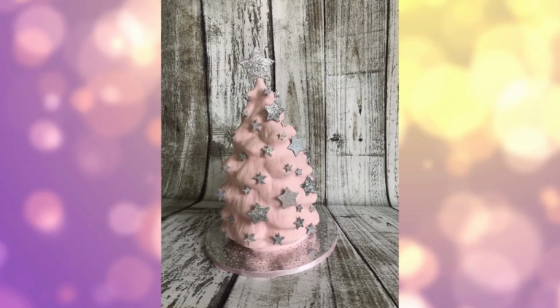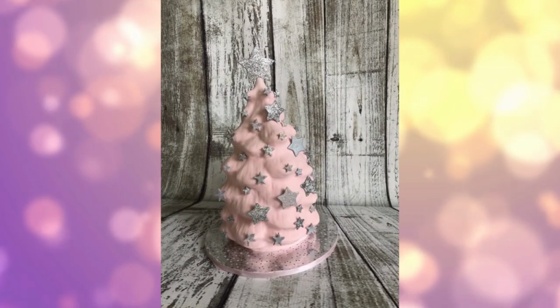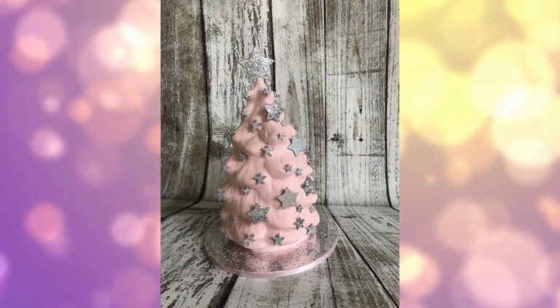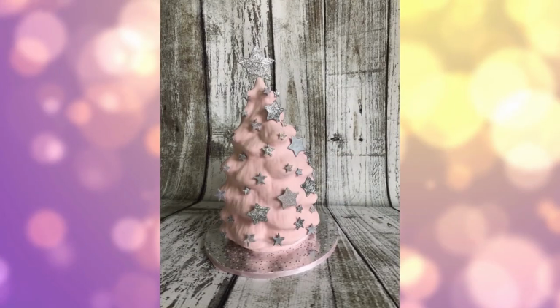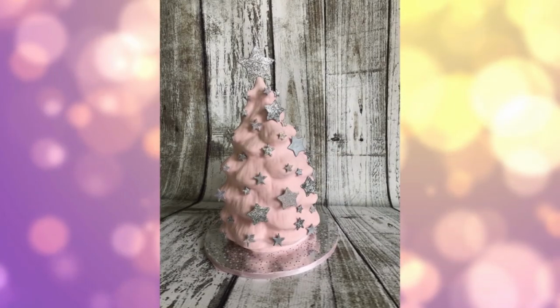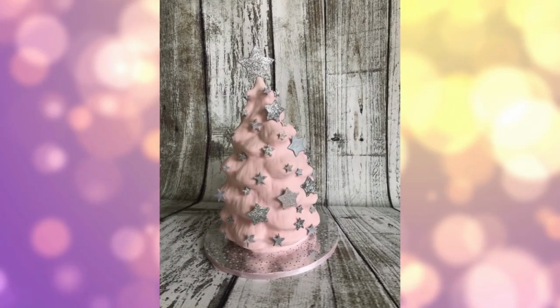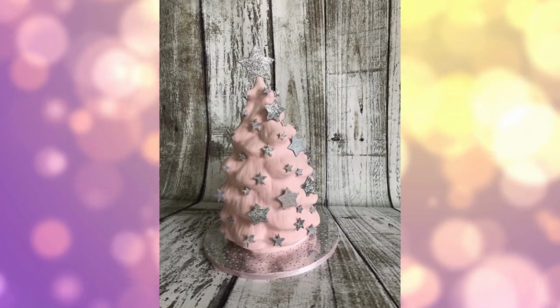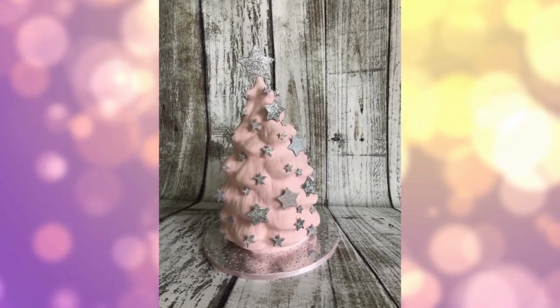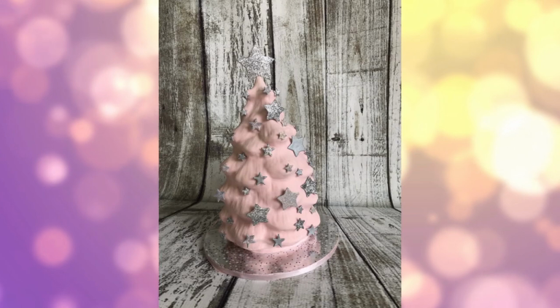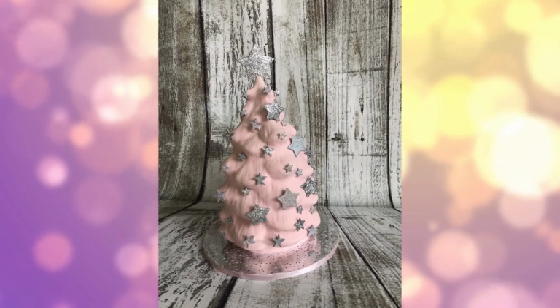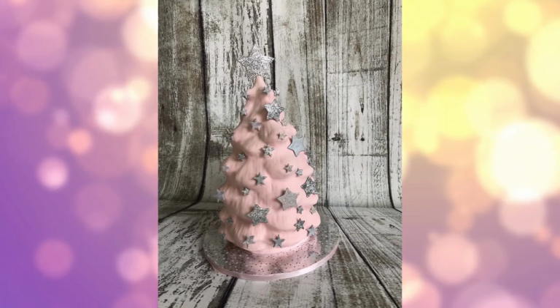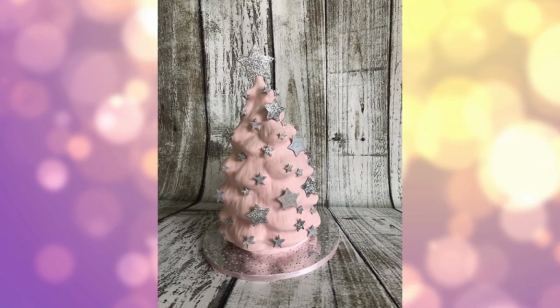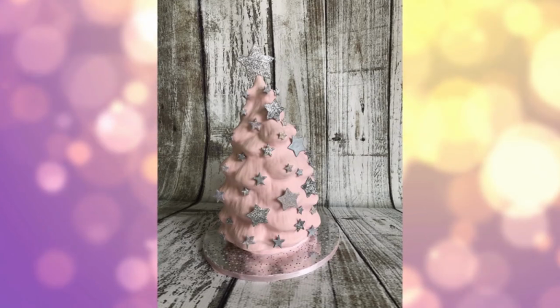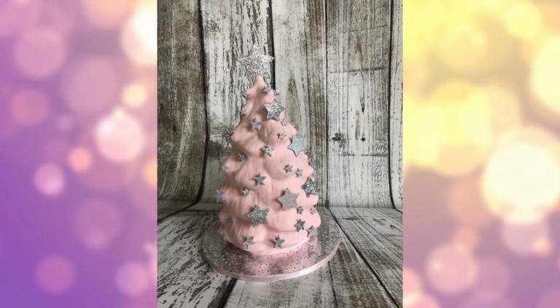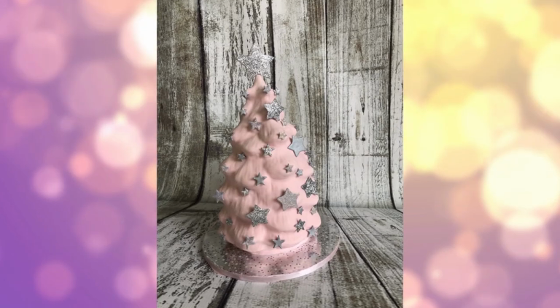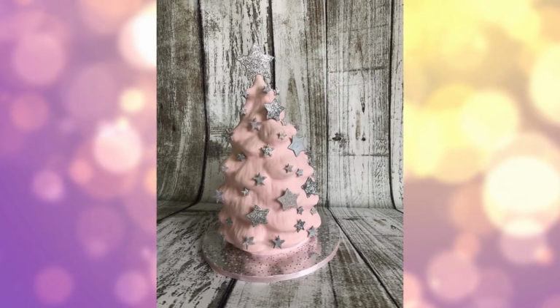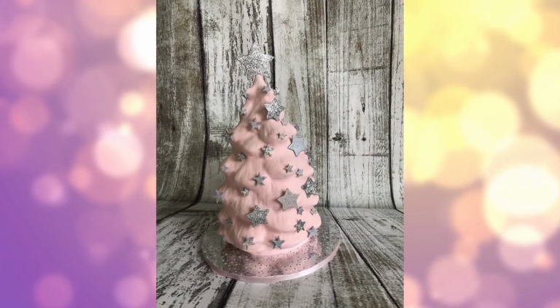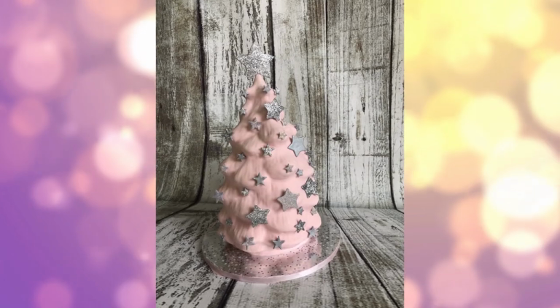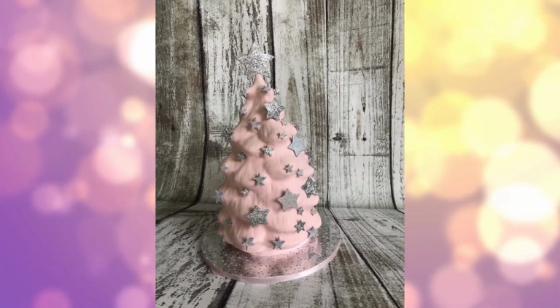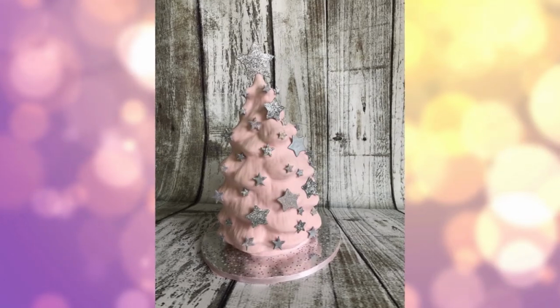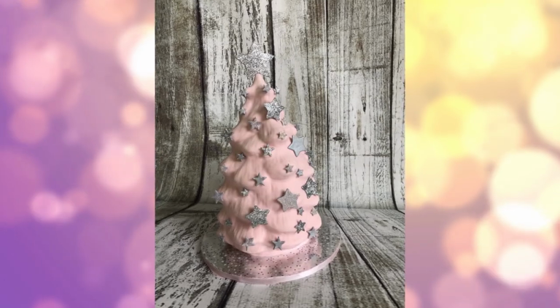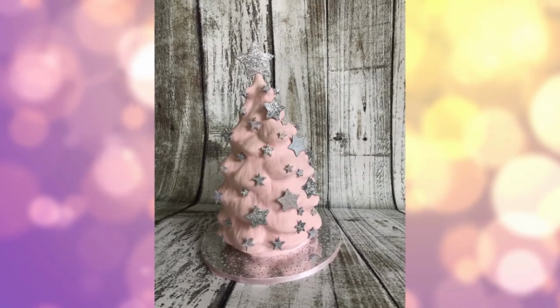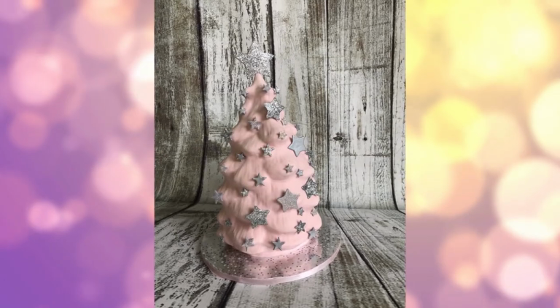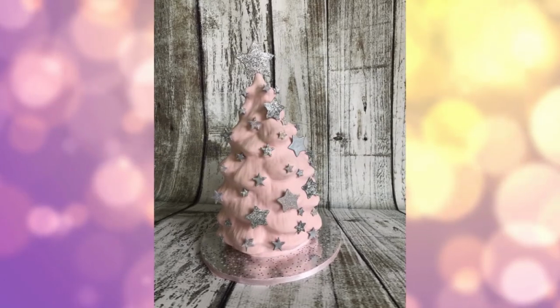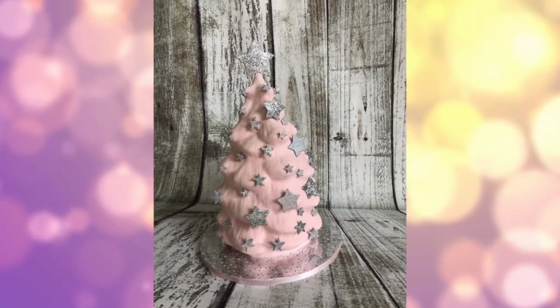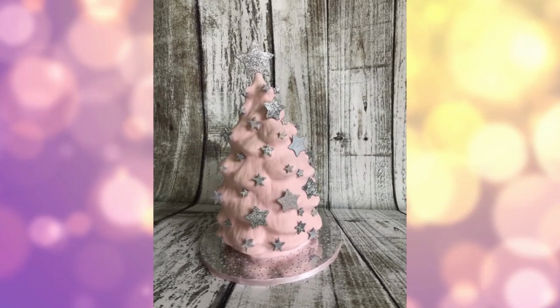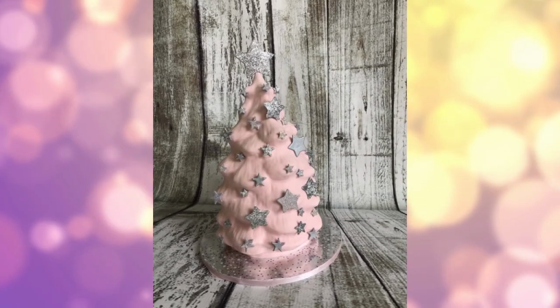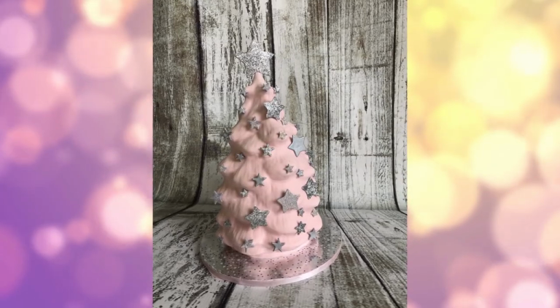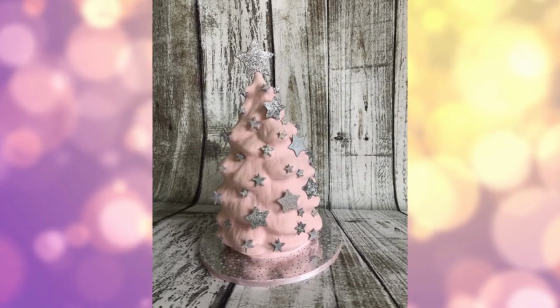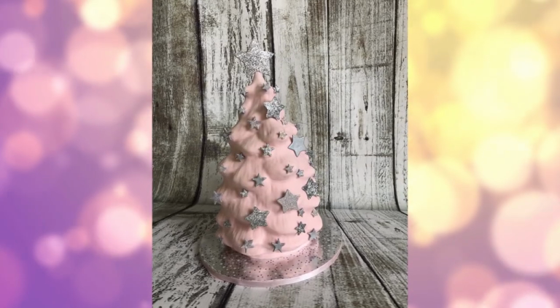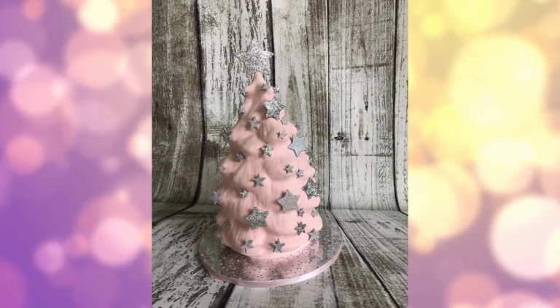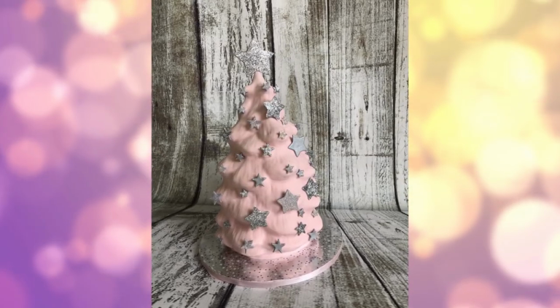And that's it — this is the pink, shimmery, star-covered pink tree.